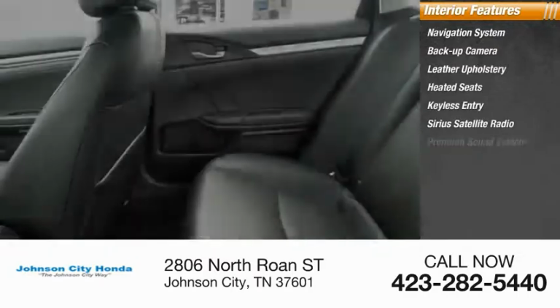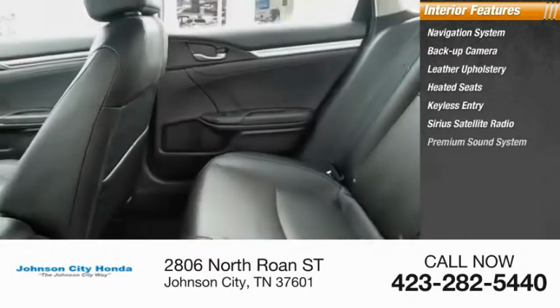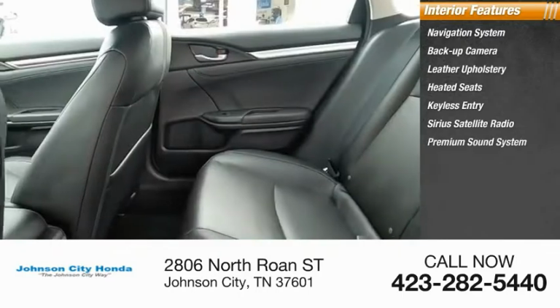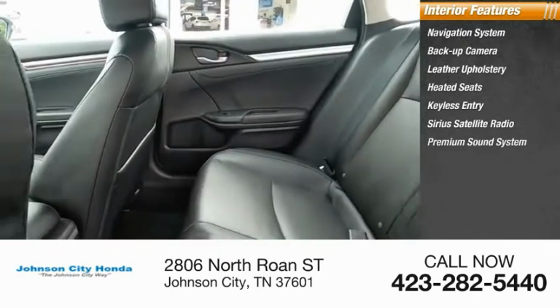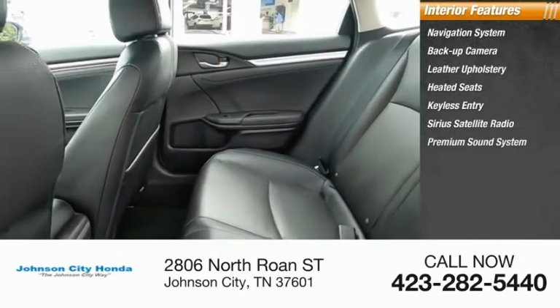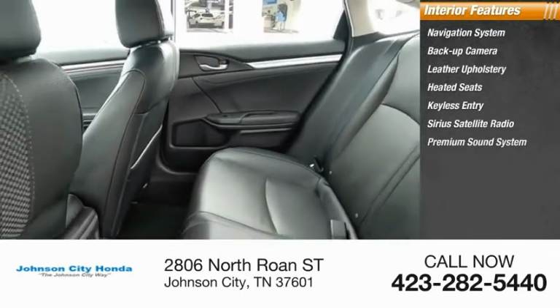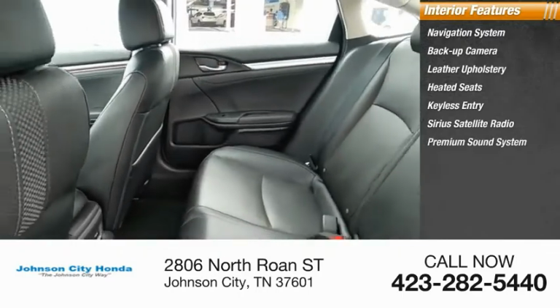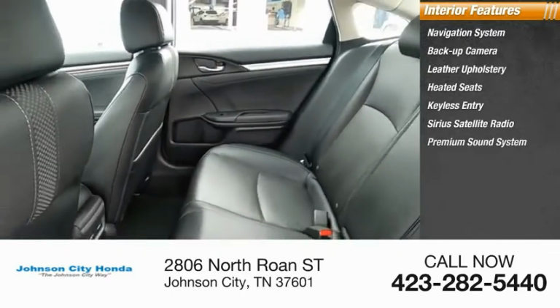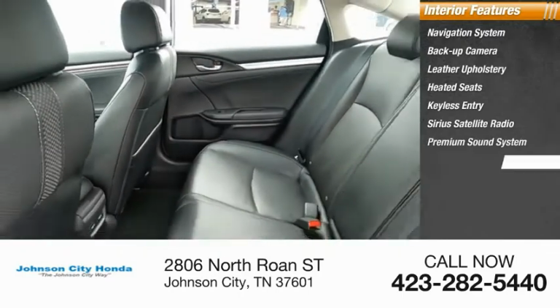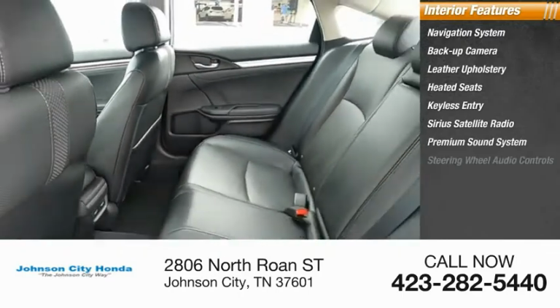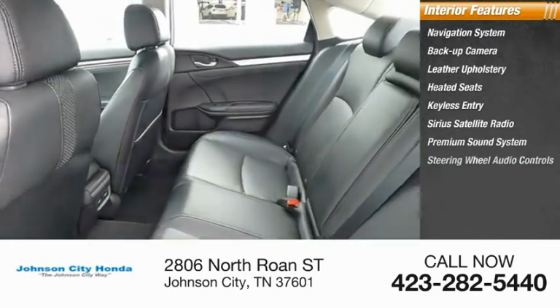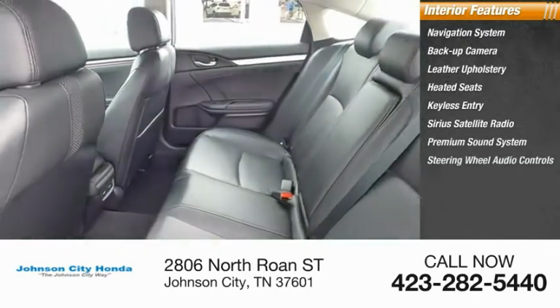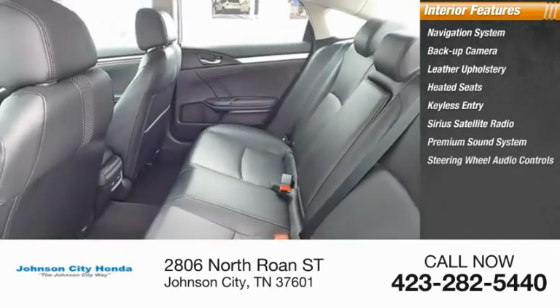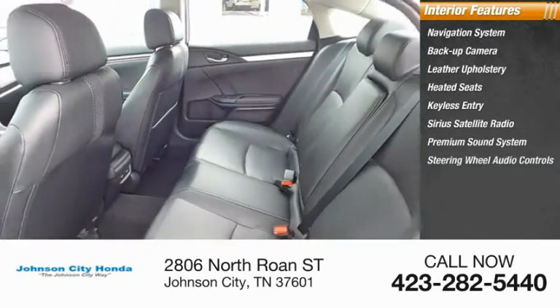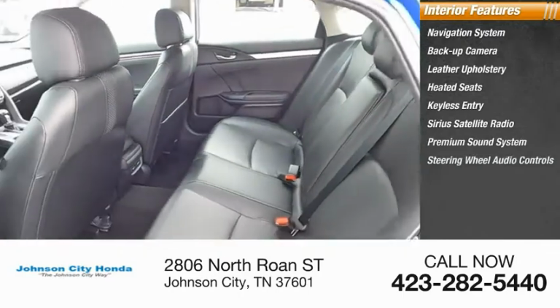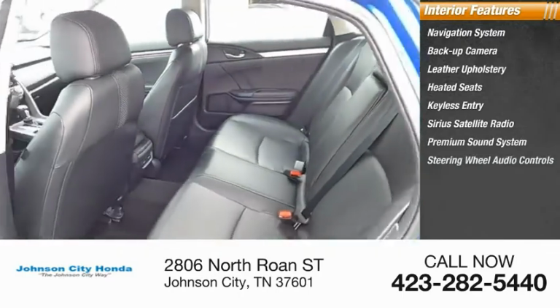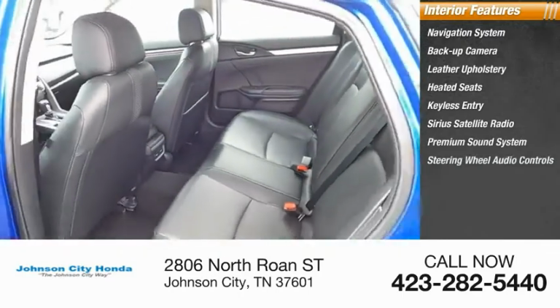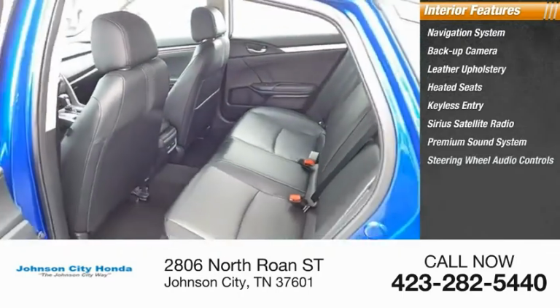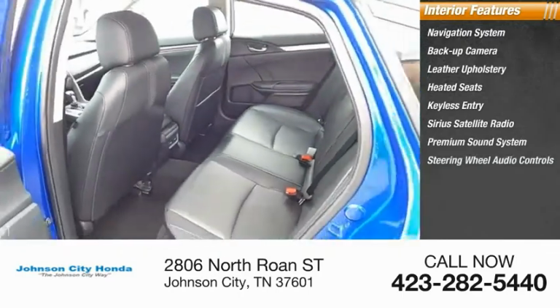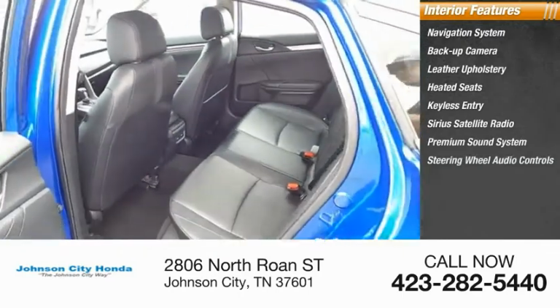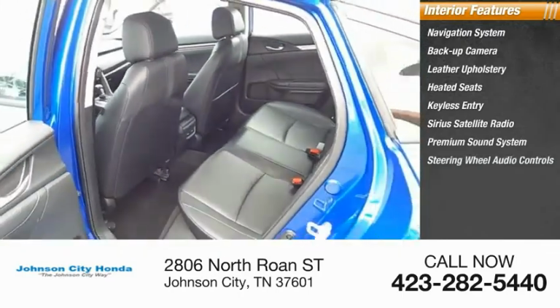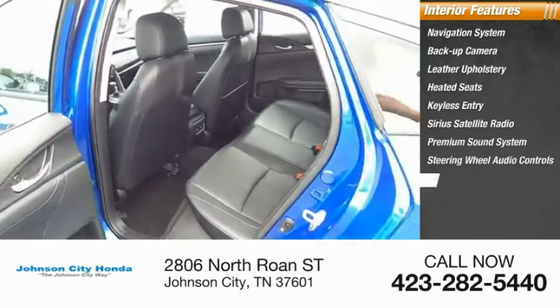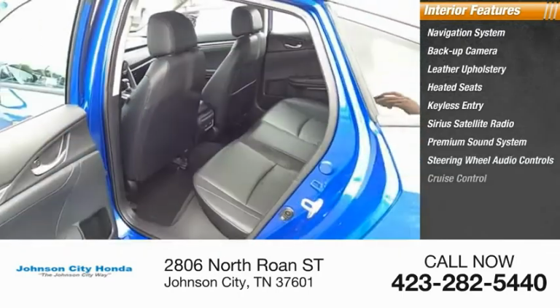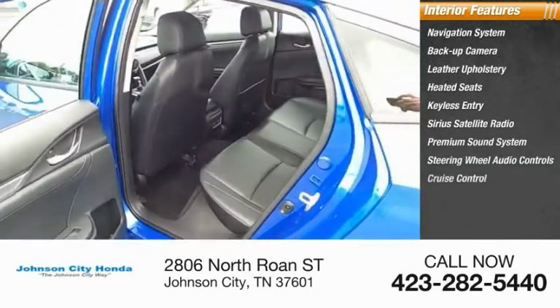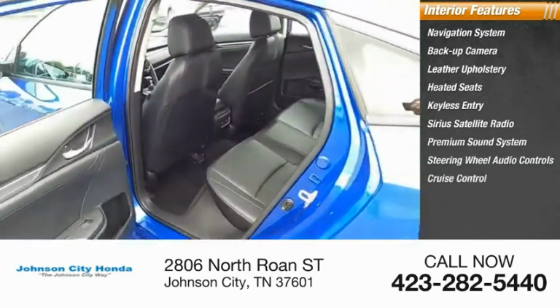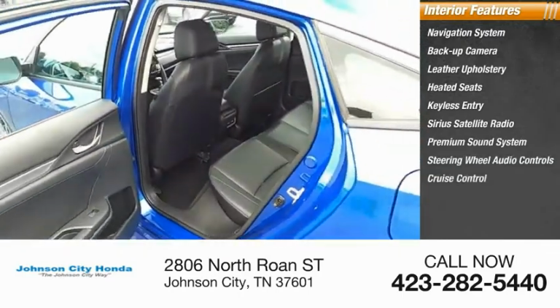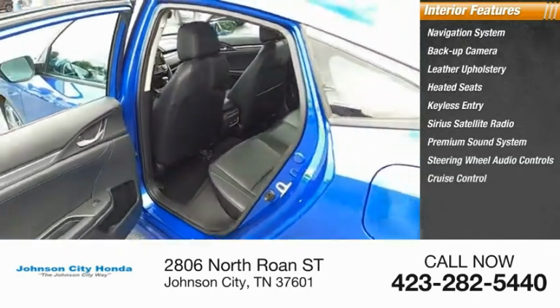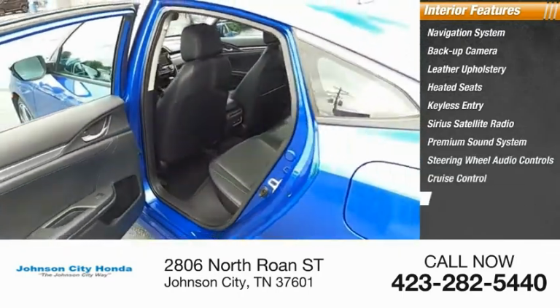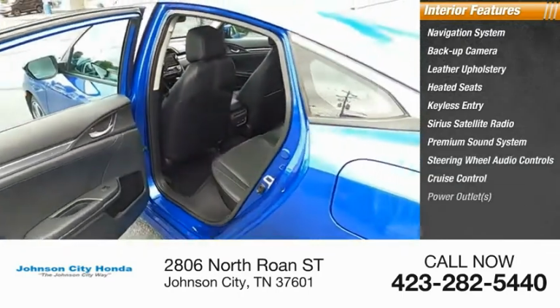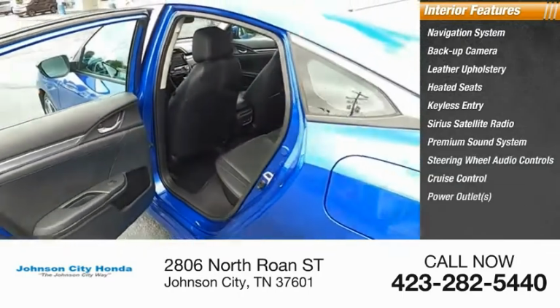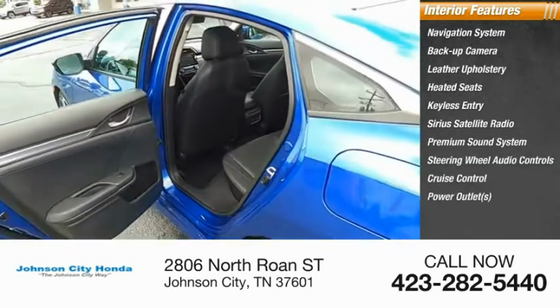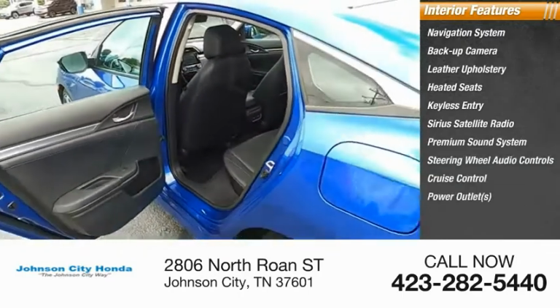Premium sound system, steering wheel audio controls, cruise control, and power outlets.